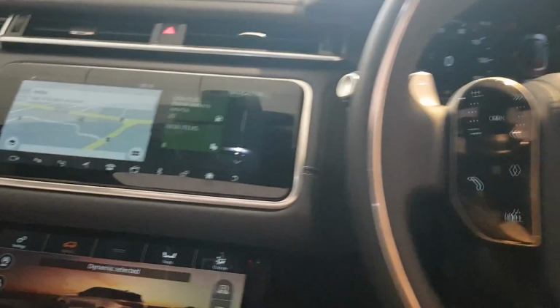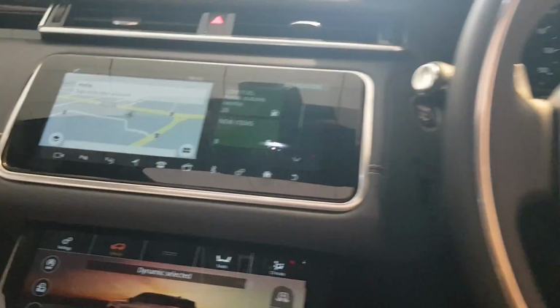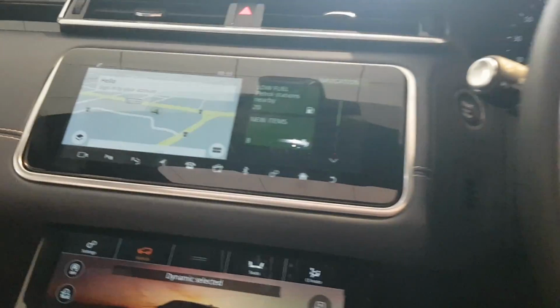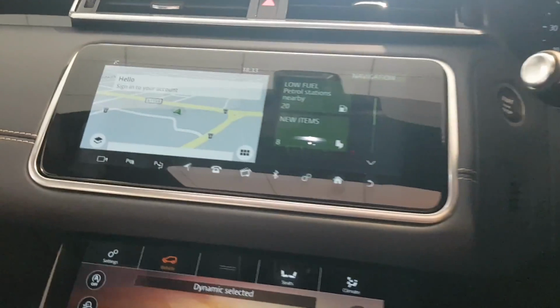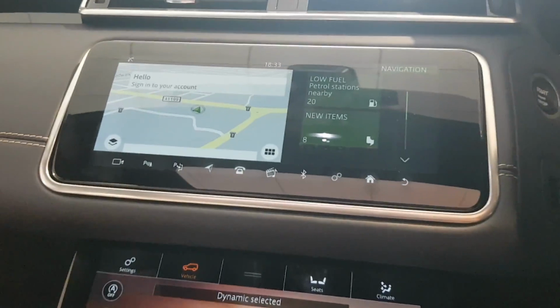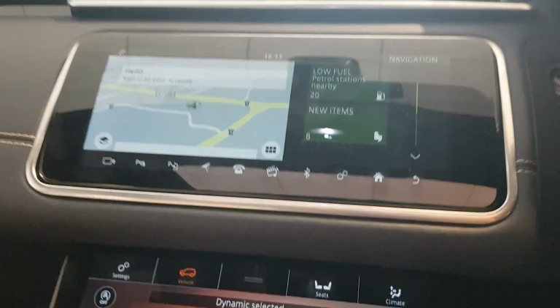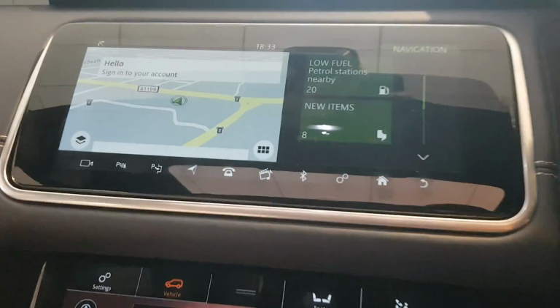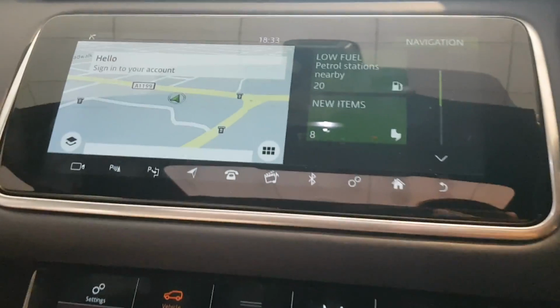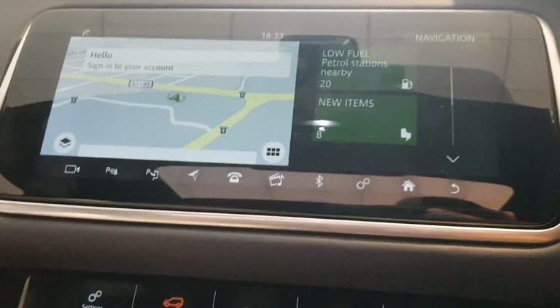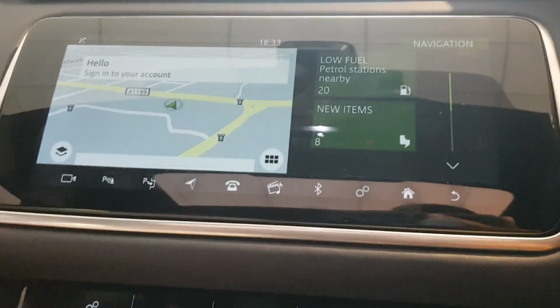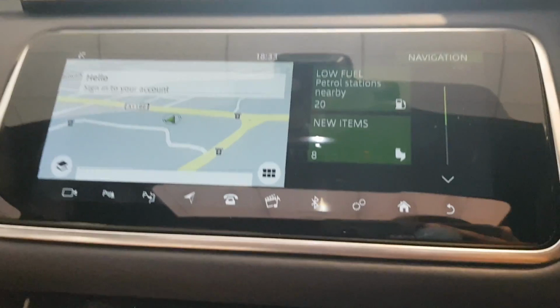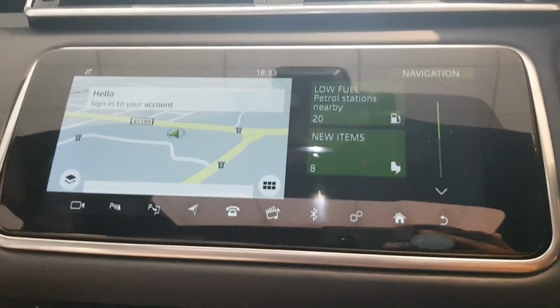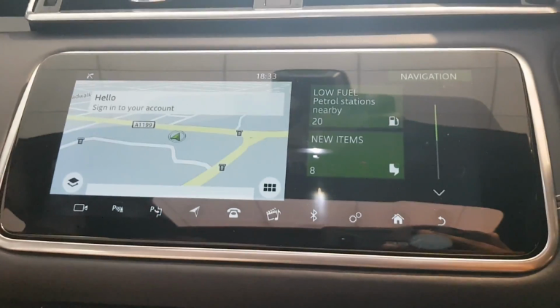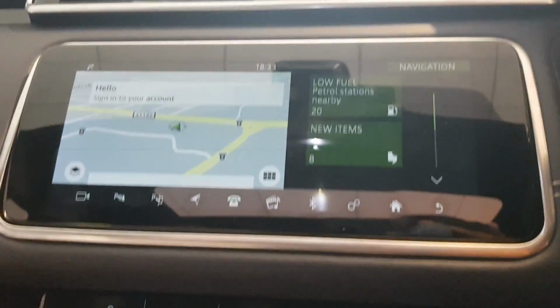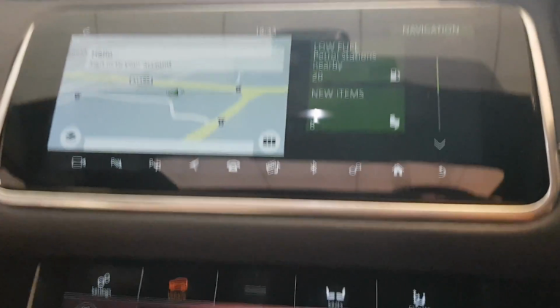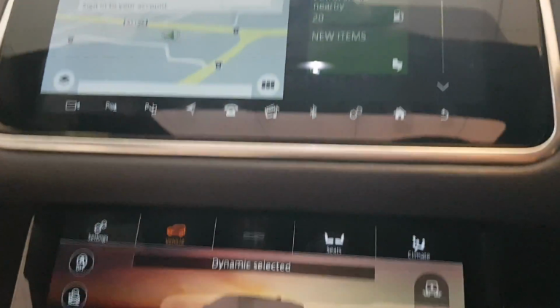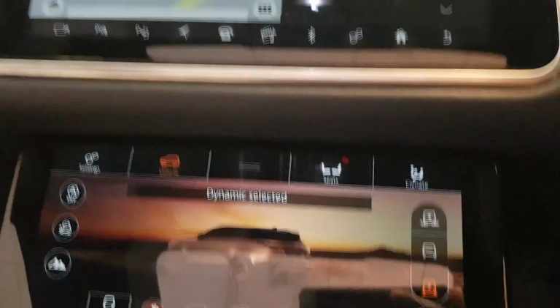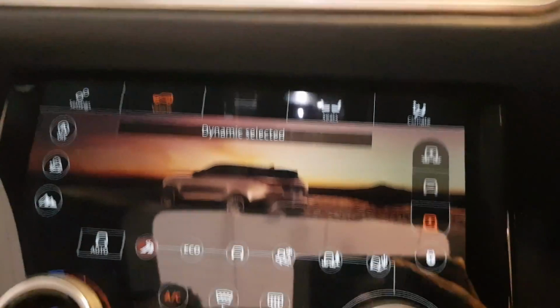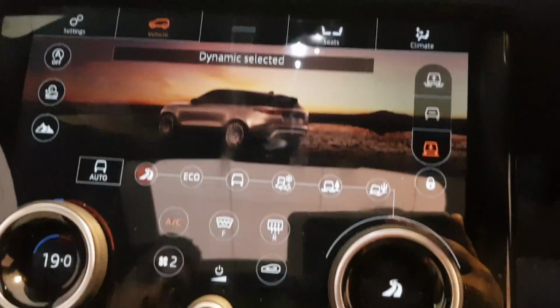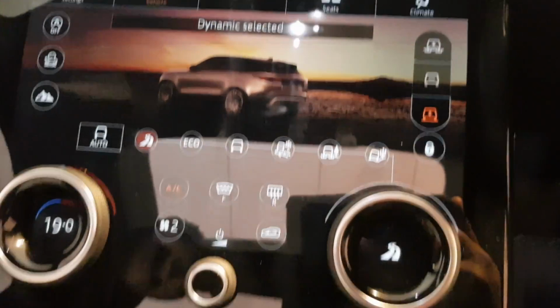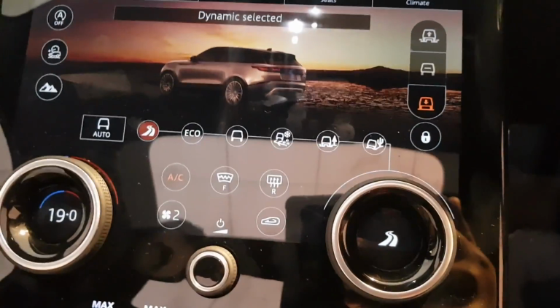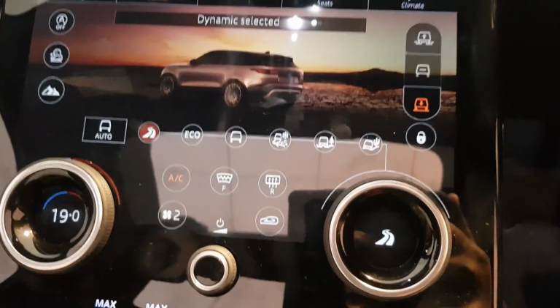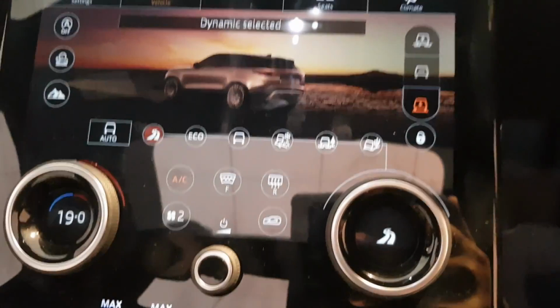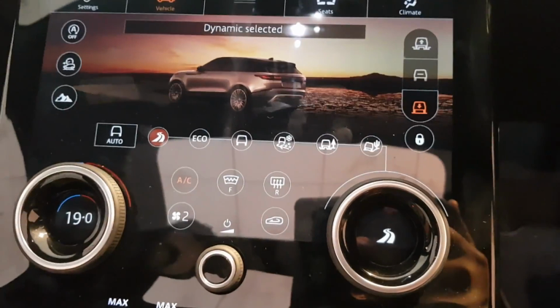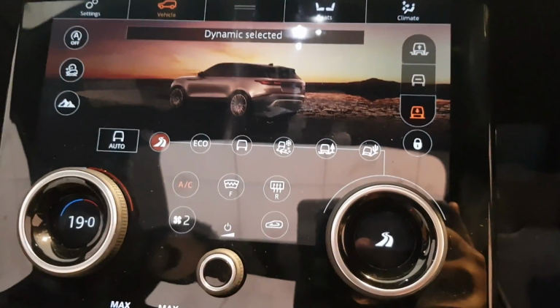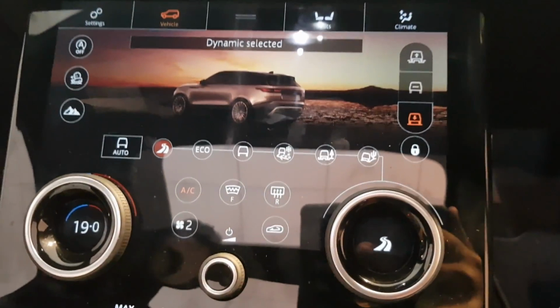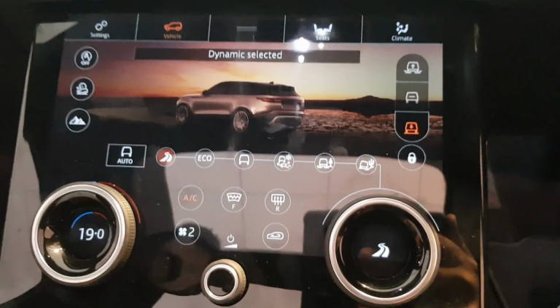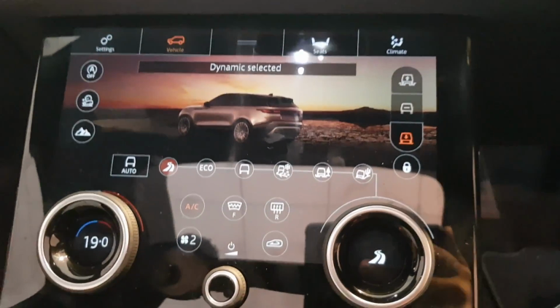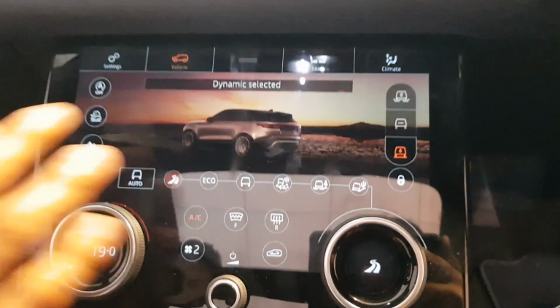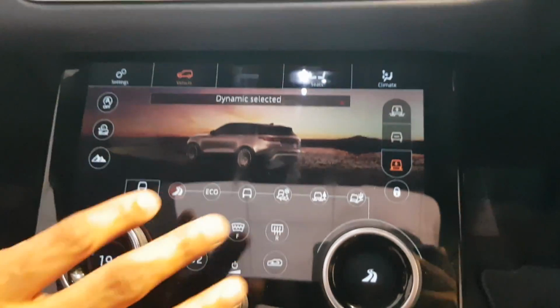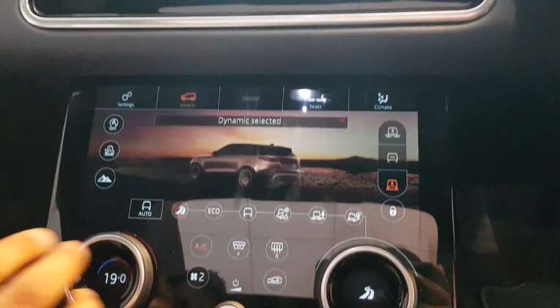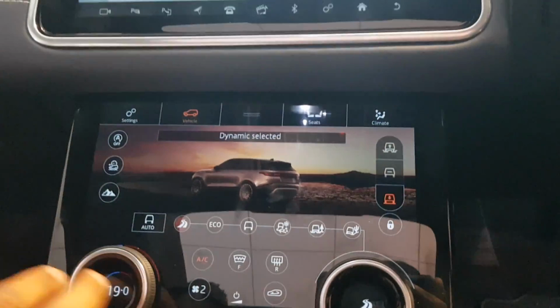So that's the nav — all touch screen. This is all climate control.